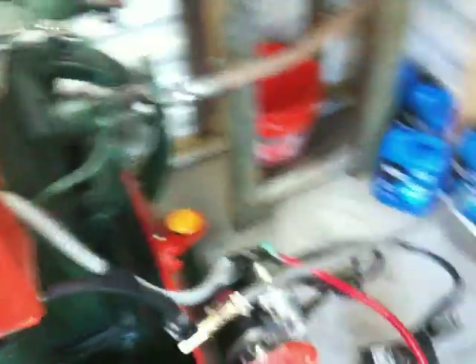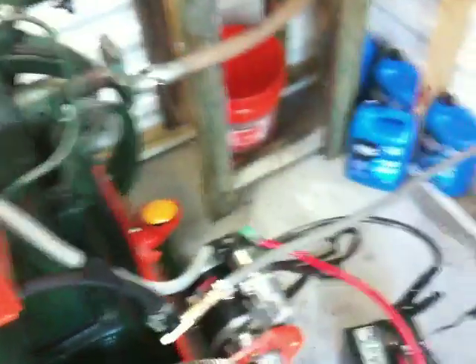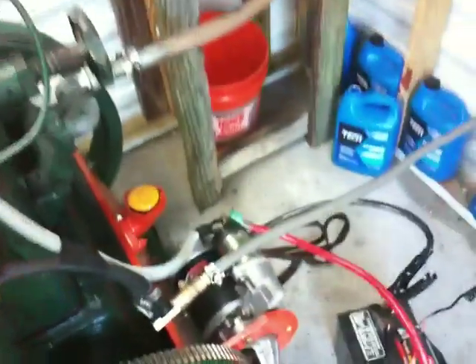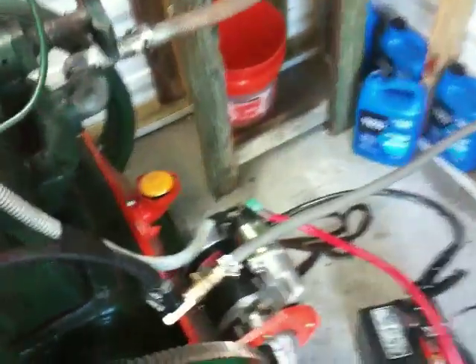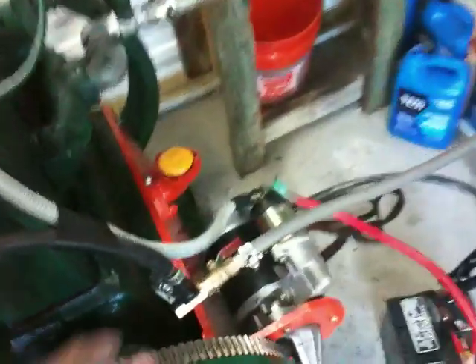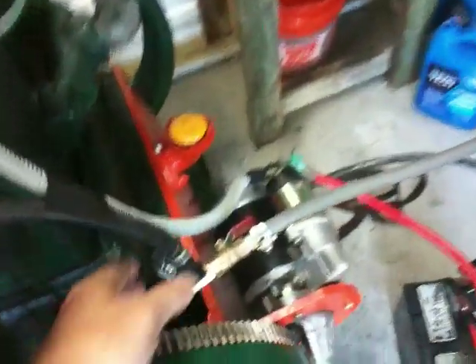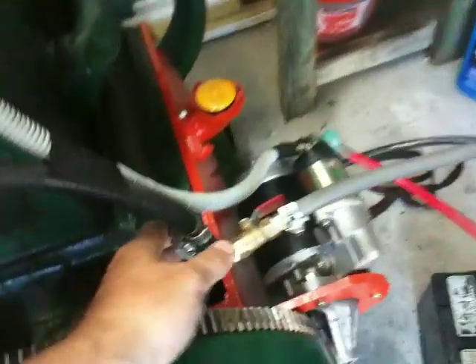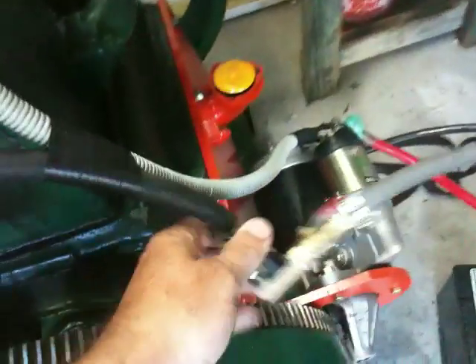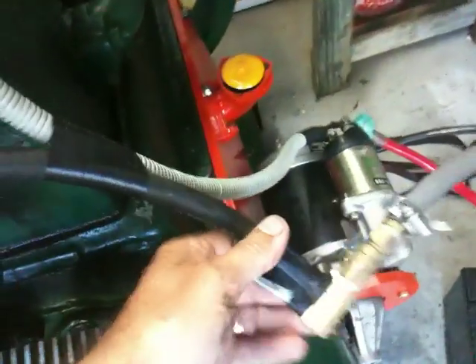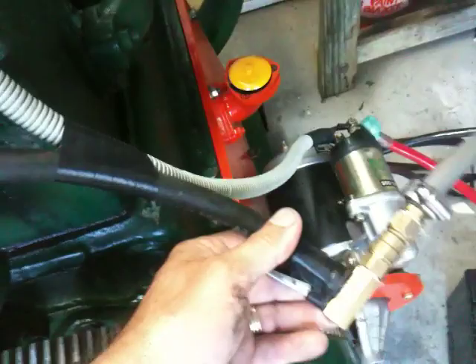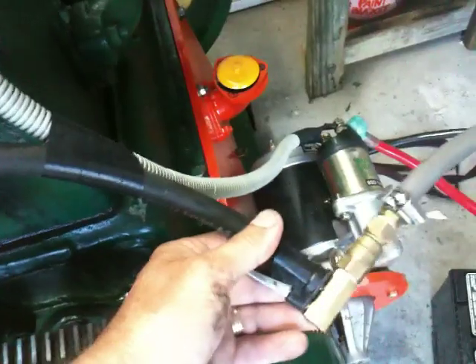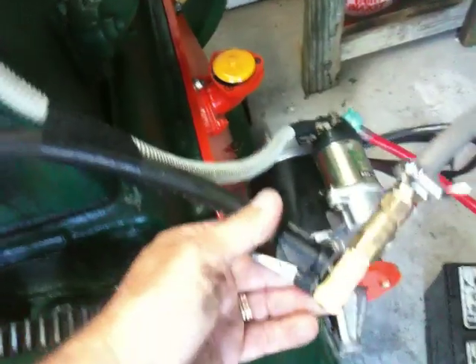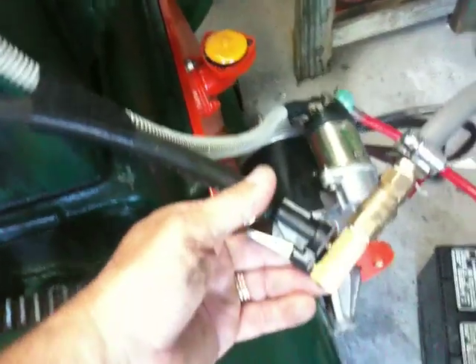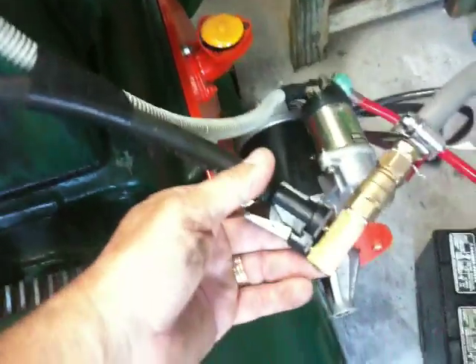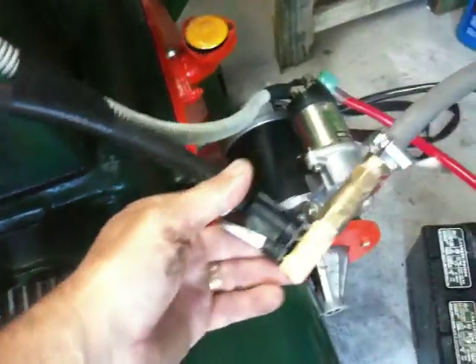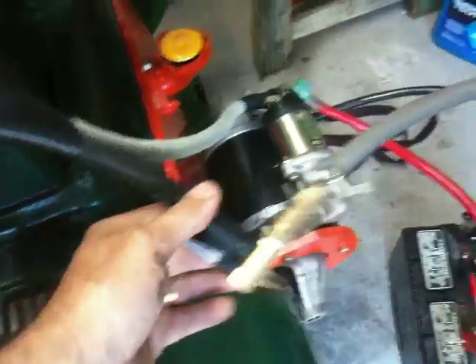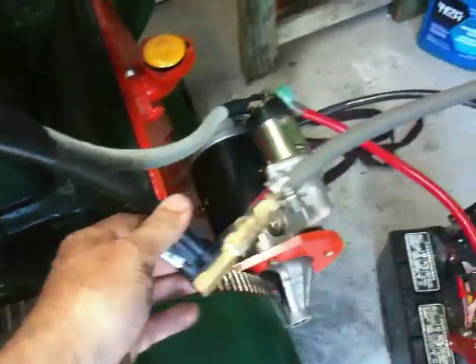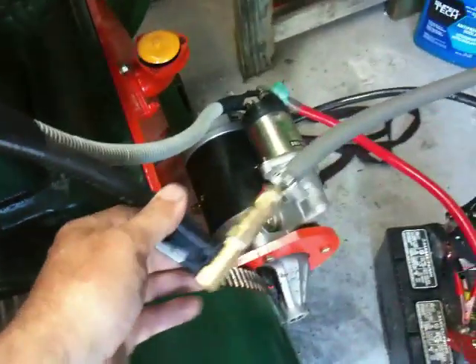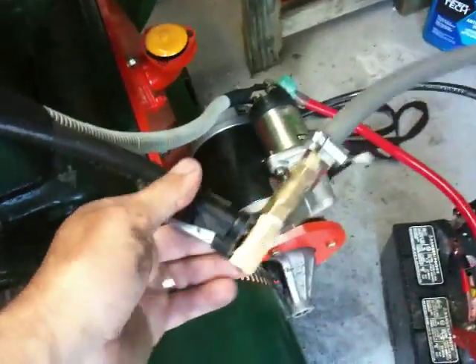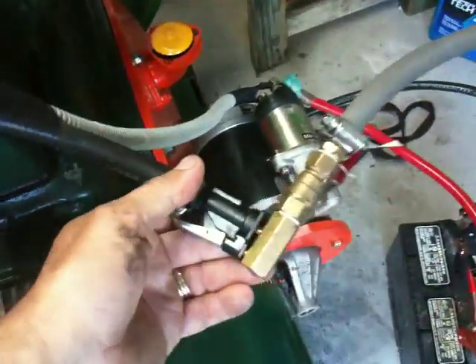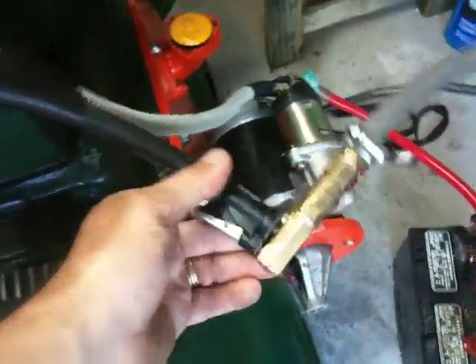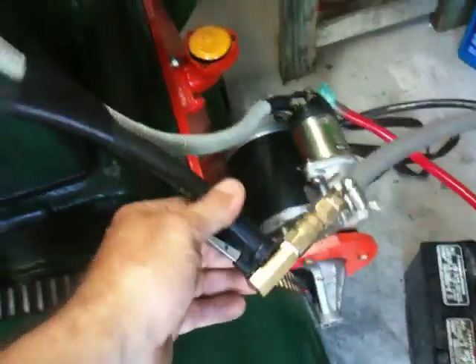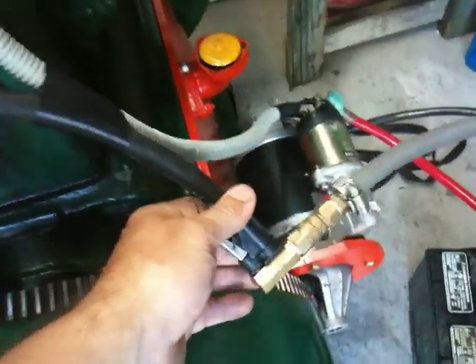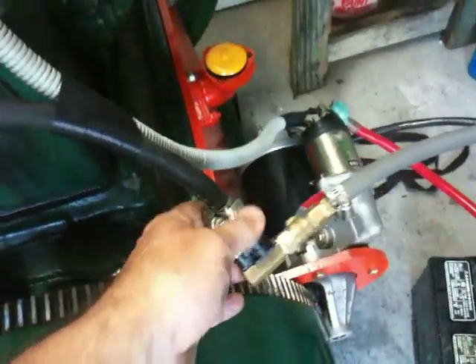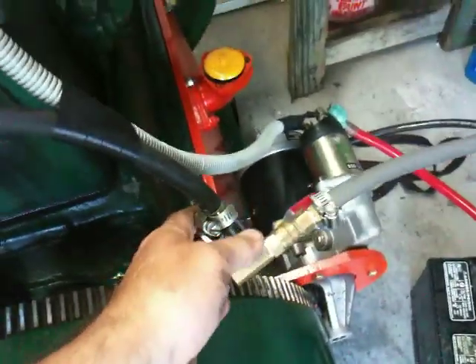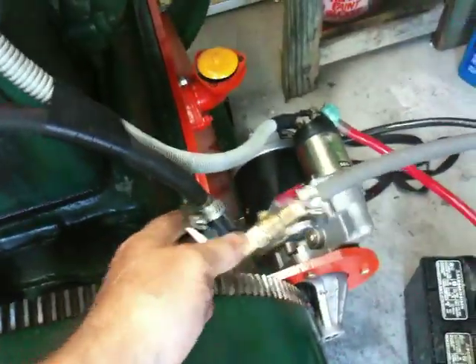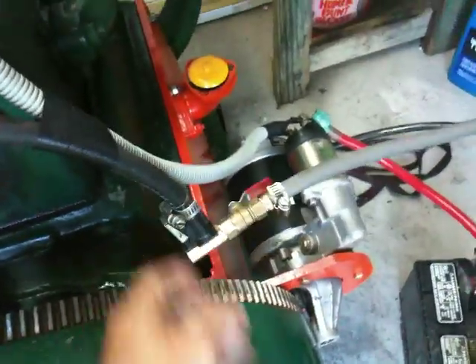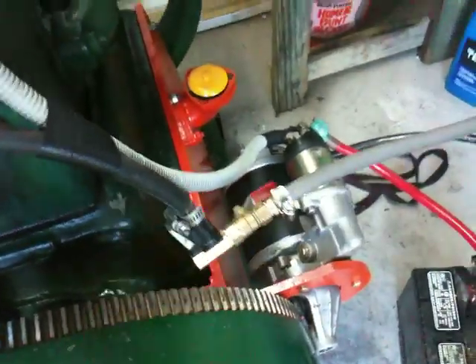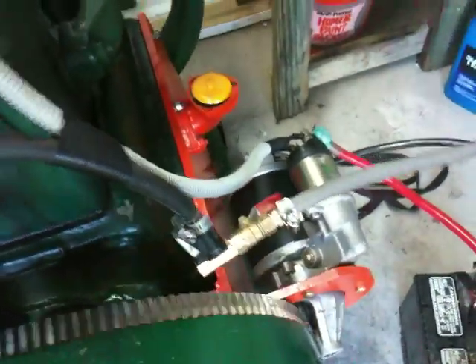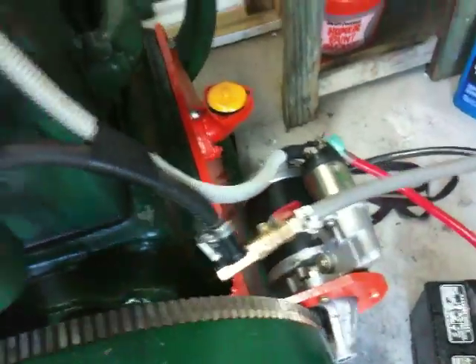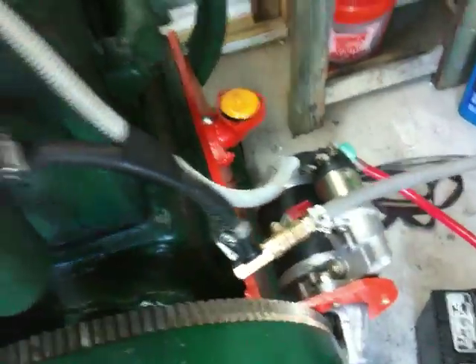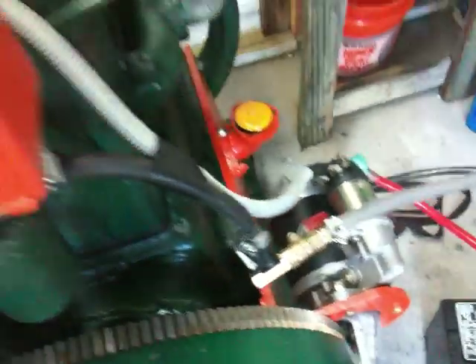He's got fuel quick disconnect so he can add any fuel source to it he wants to, whatever is convenient.